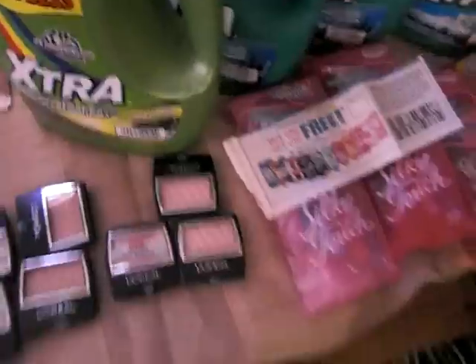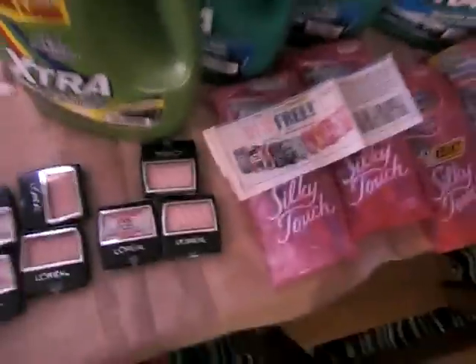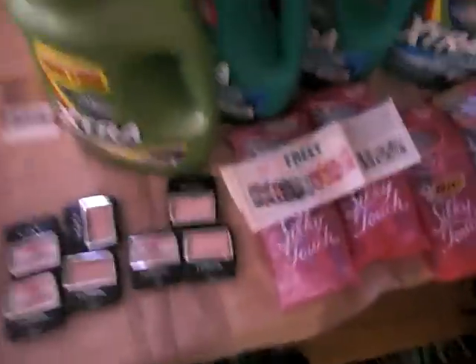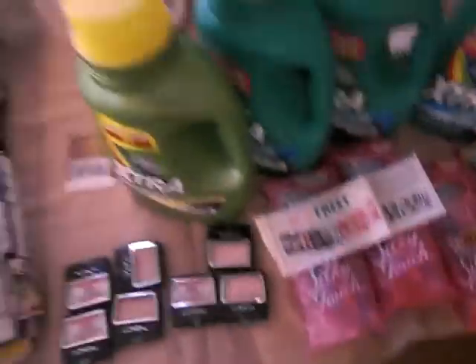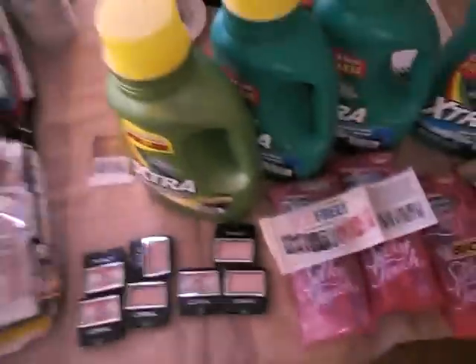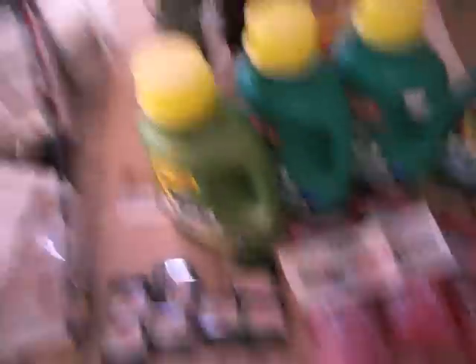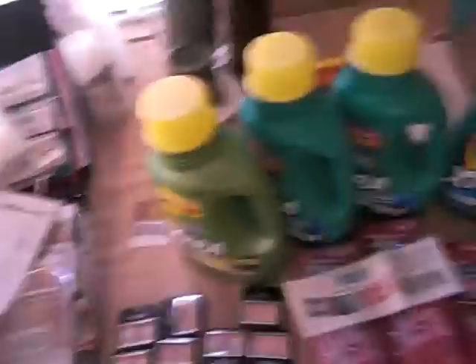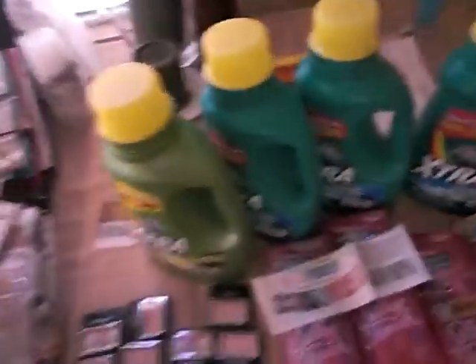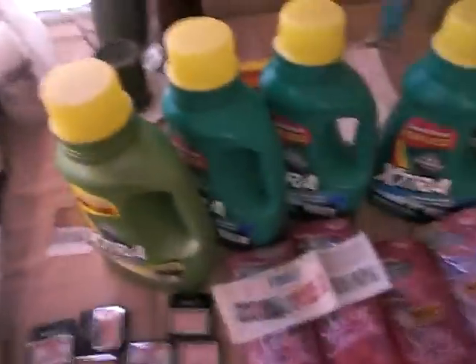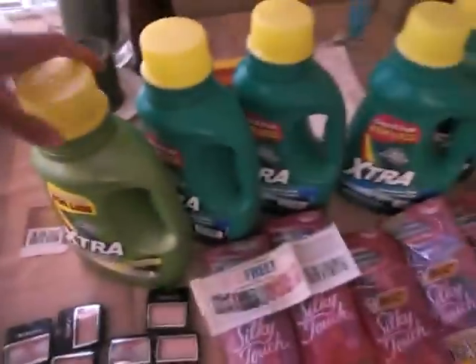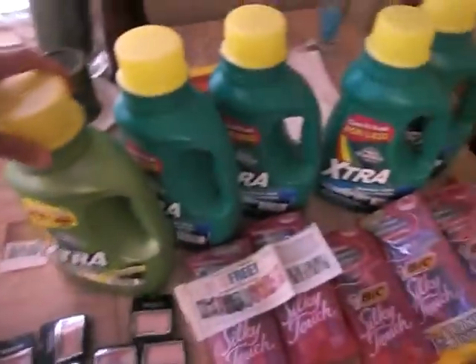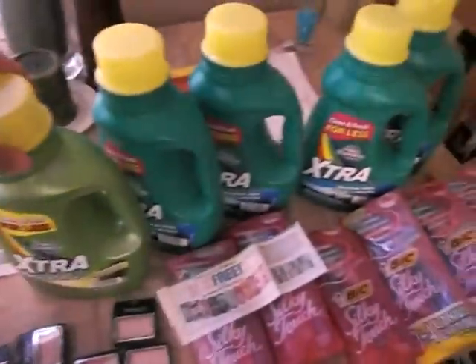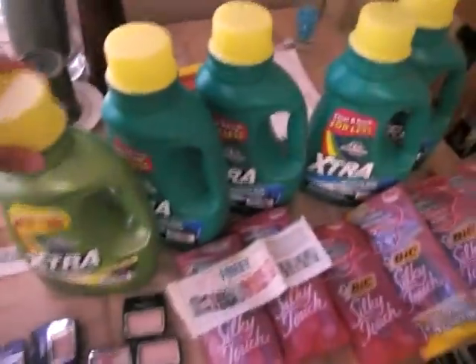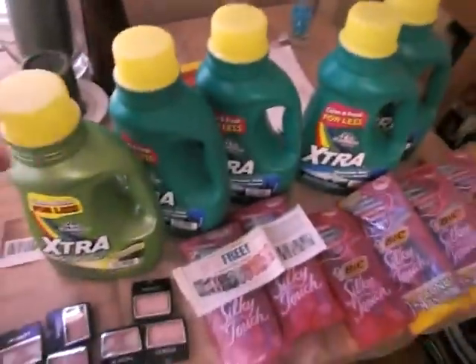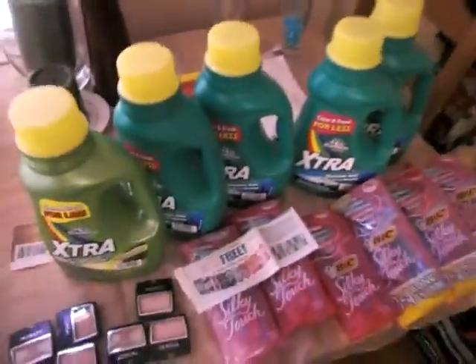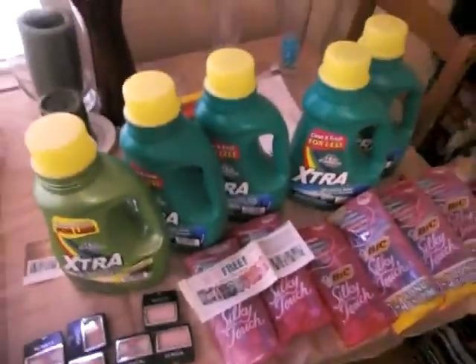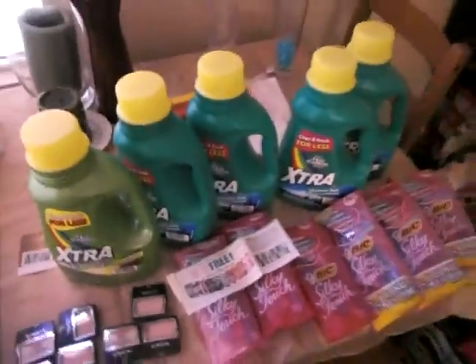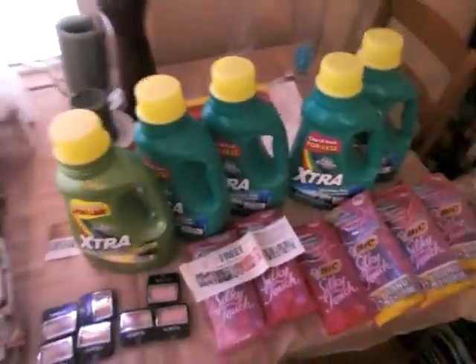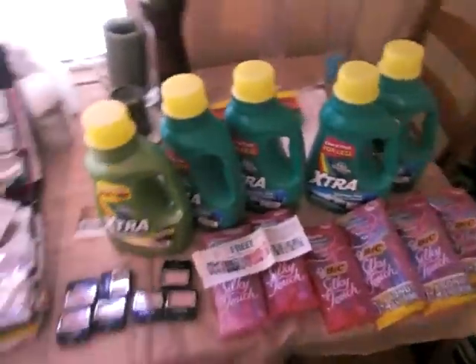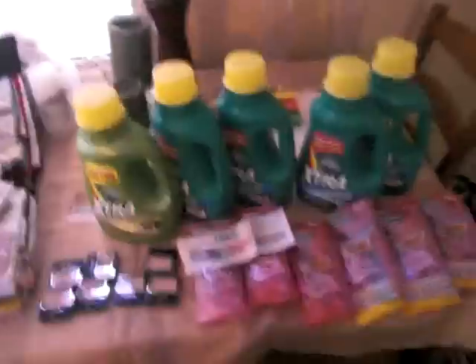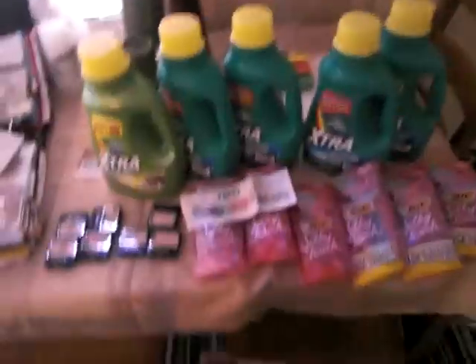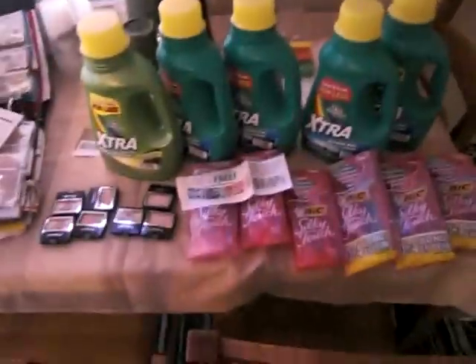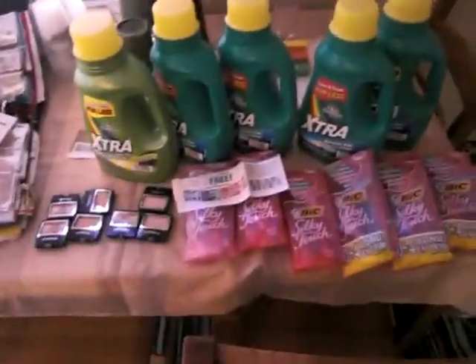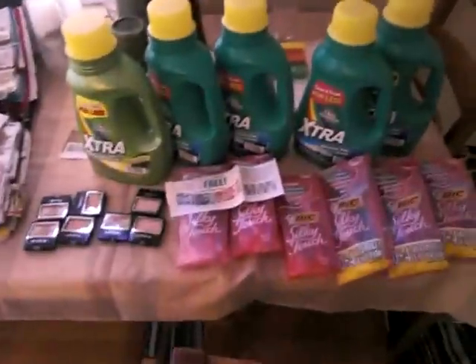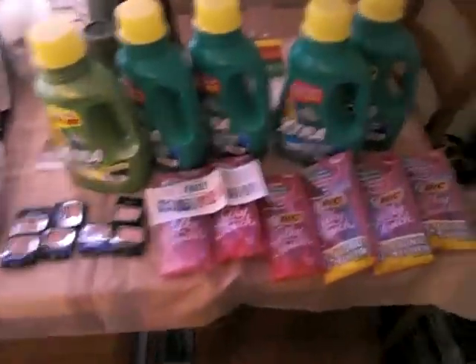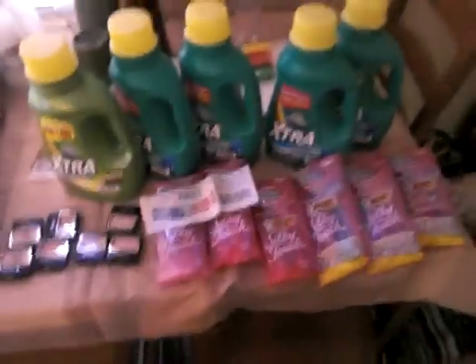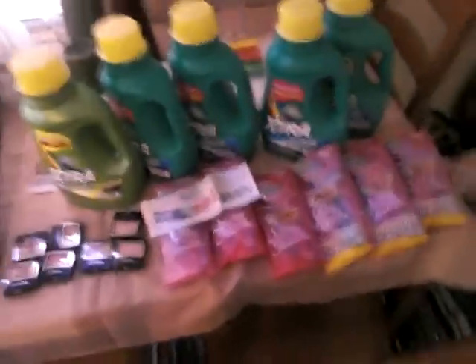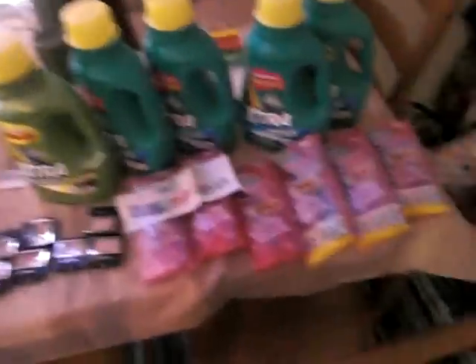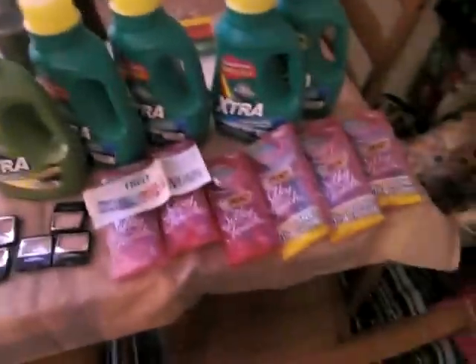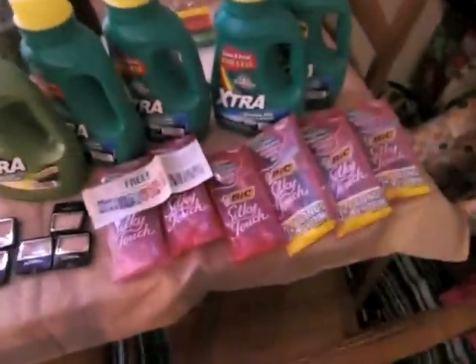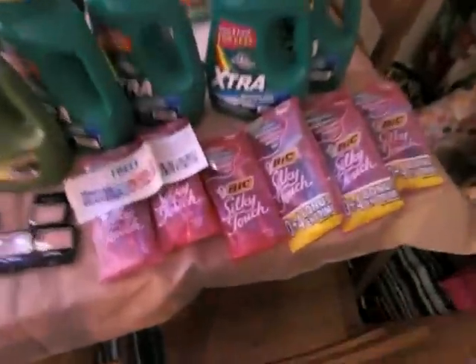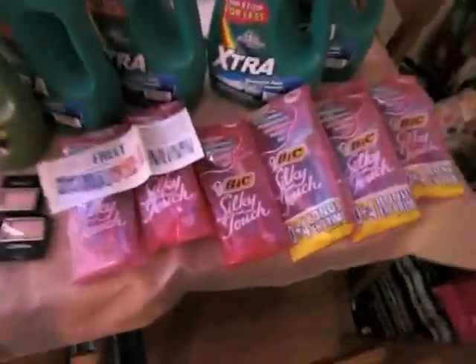Hi, welcome to iHeartCoupons9. I am going to throw a quick video on there. I did this haul yesterday.